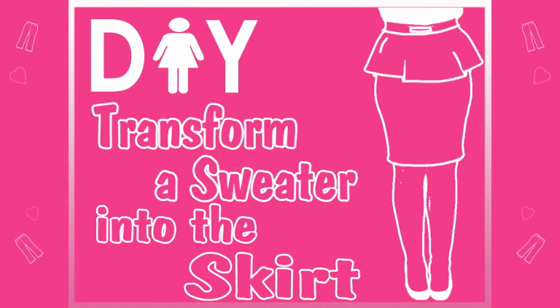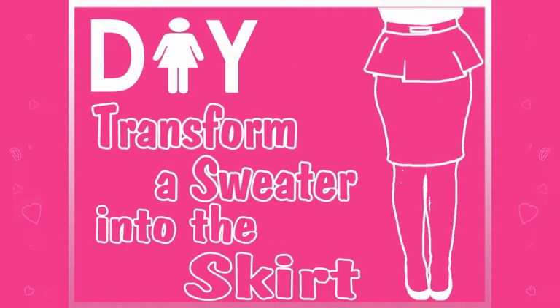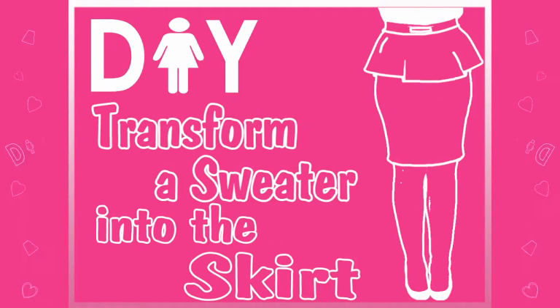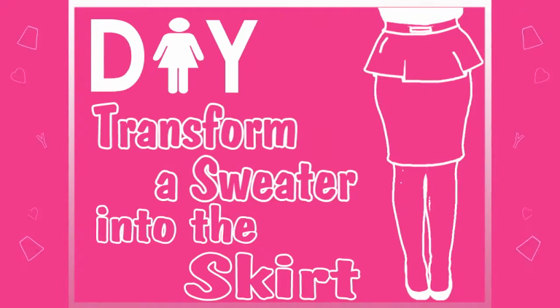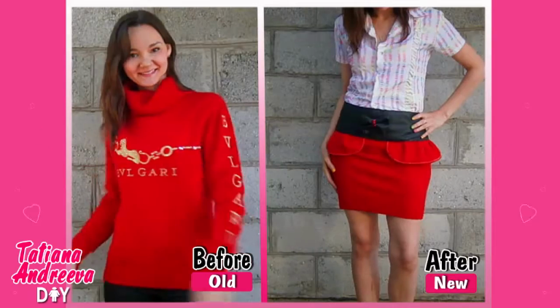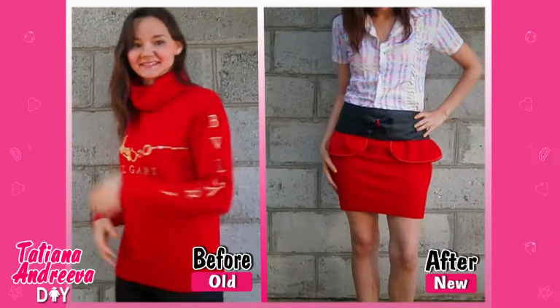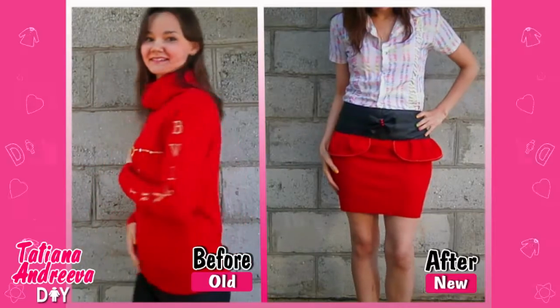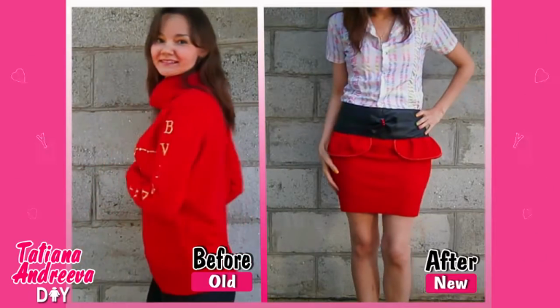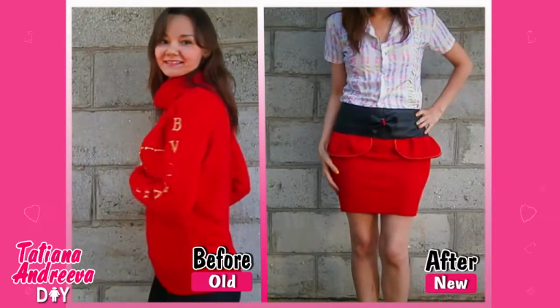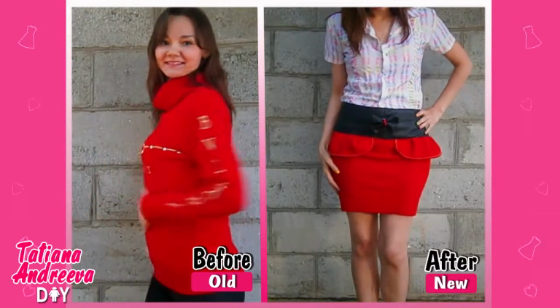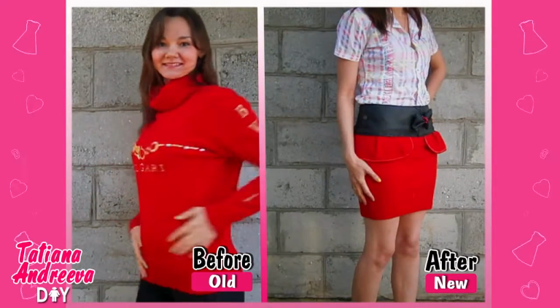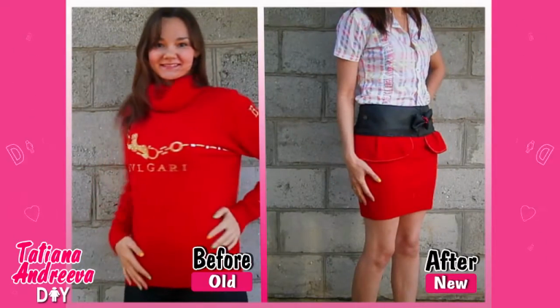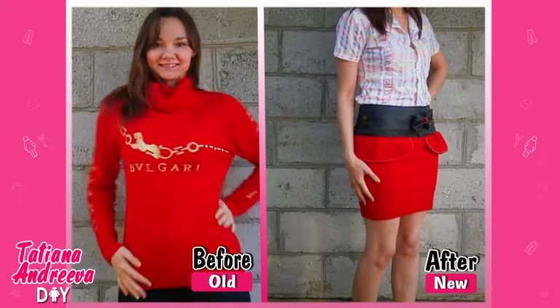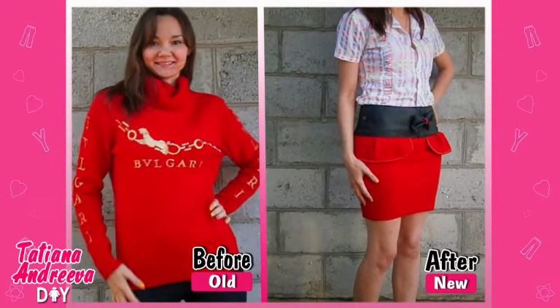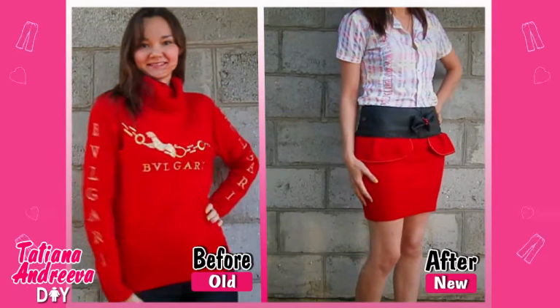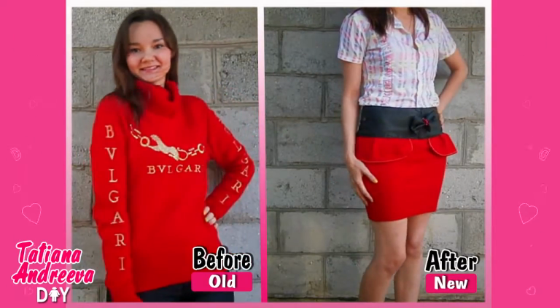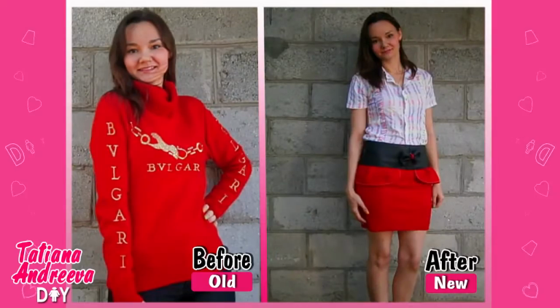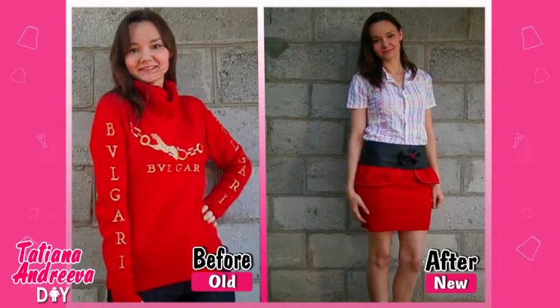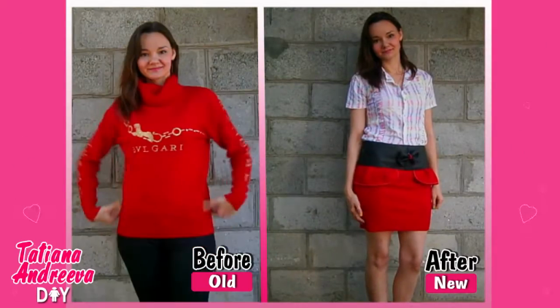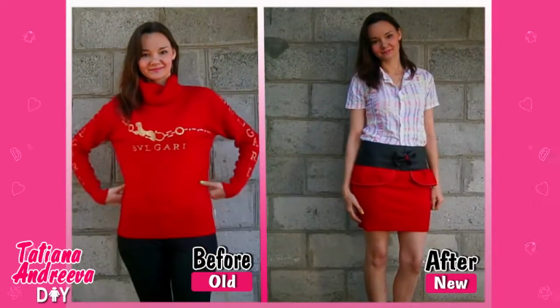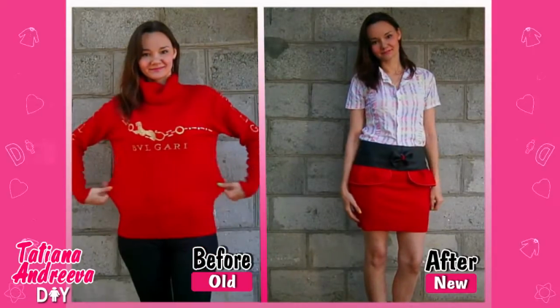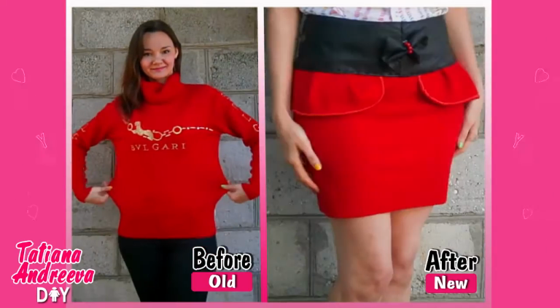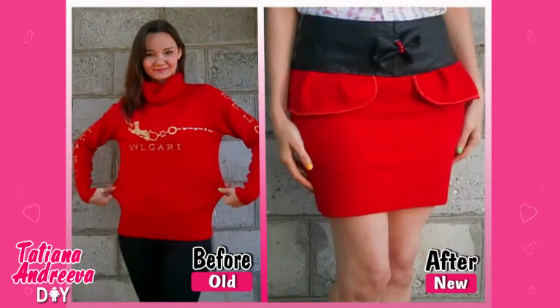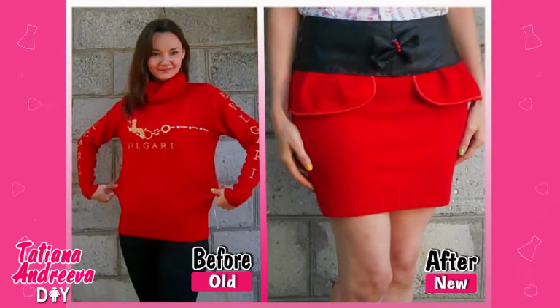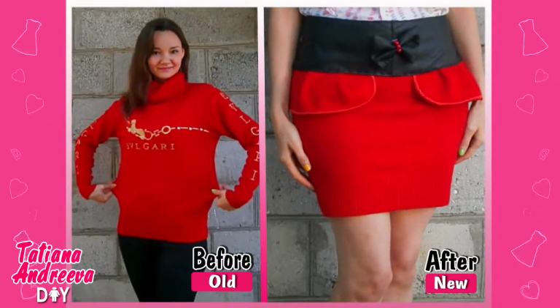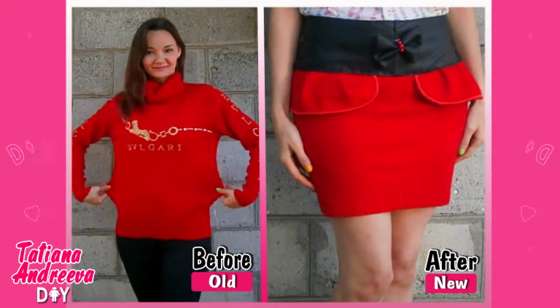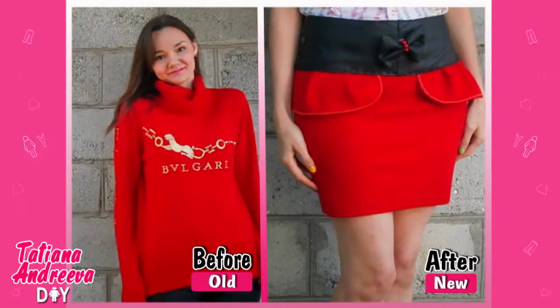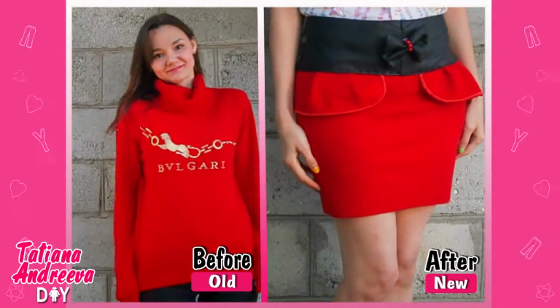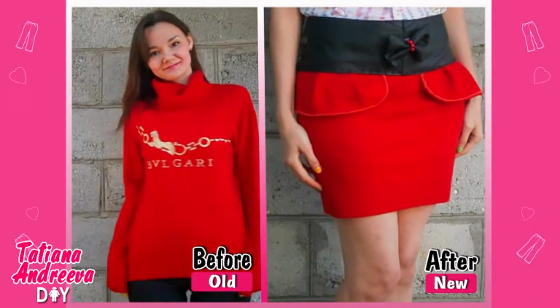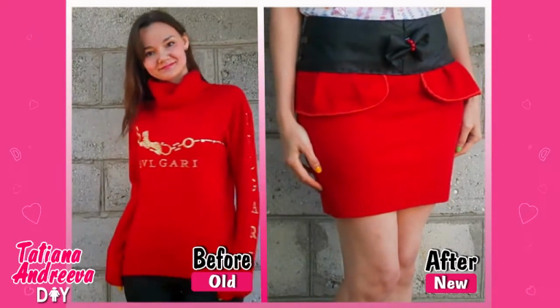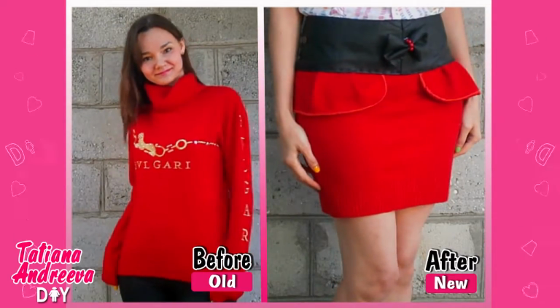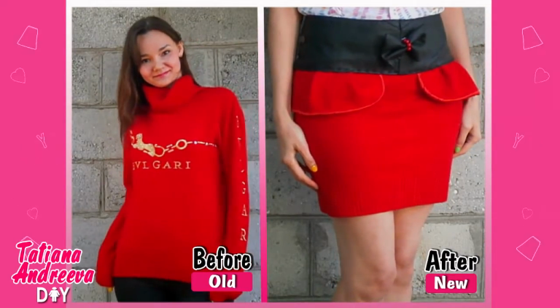Hello YouTube! If you're interested in how to transform your old sweater into a fashion peplum skirt, keep watching this DIY tutorial.